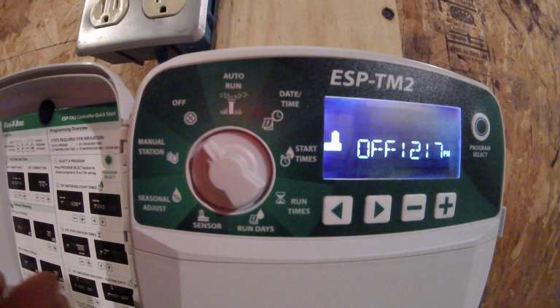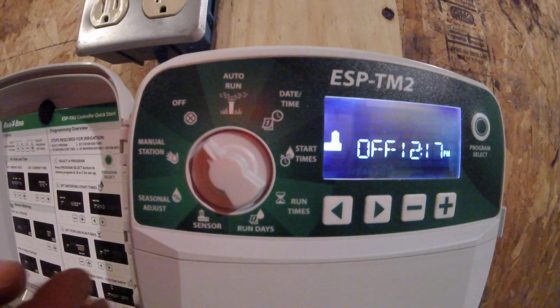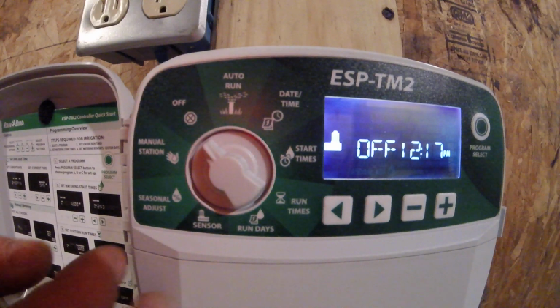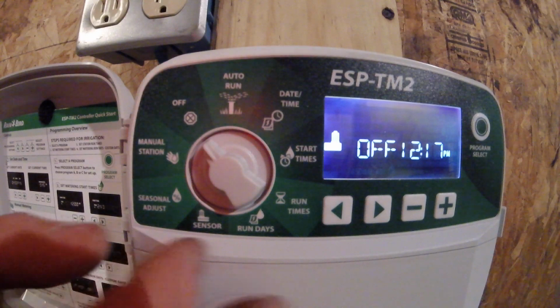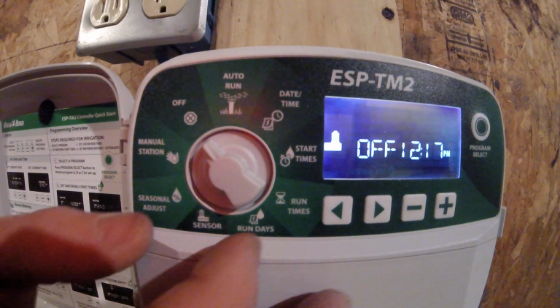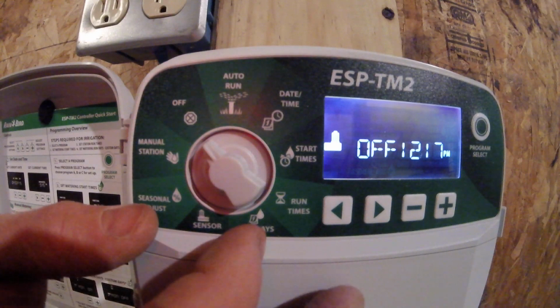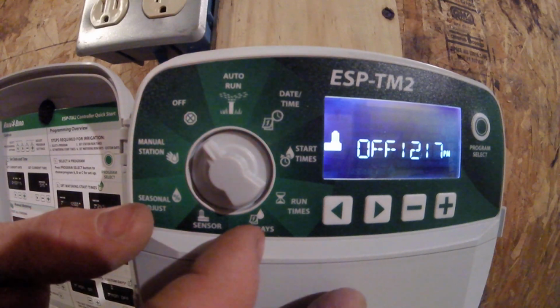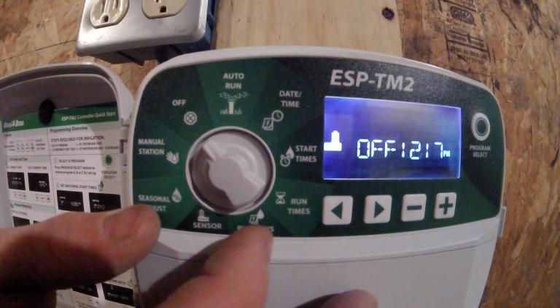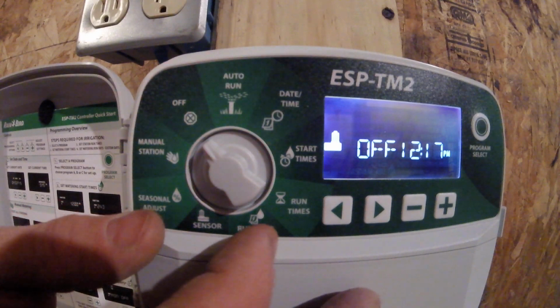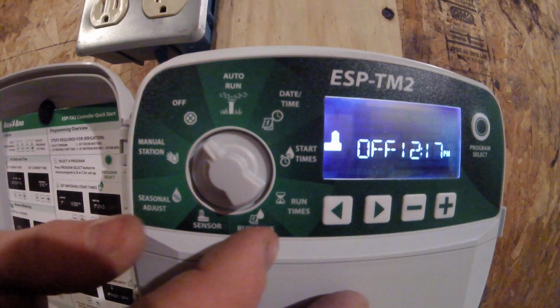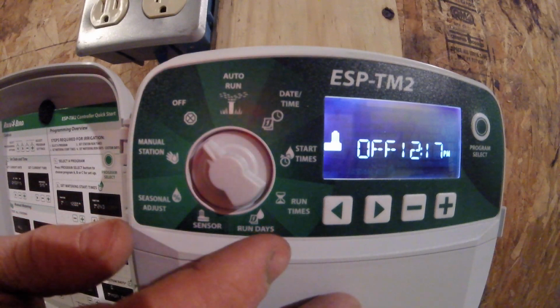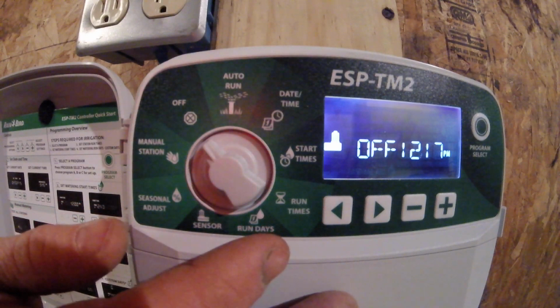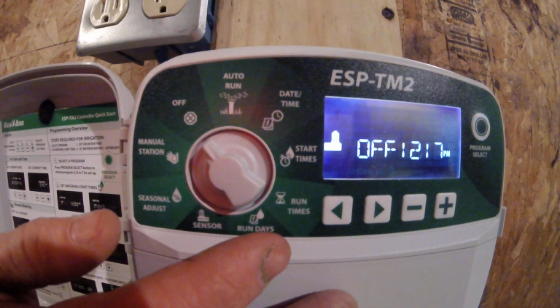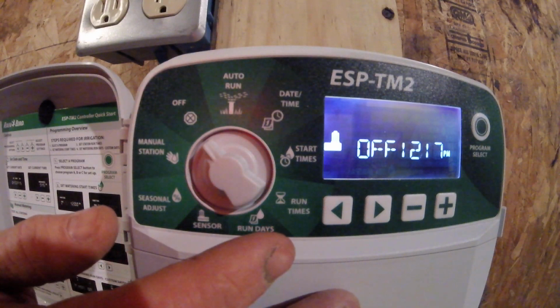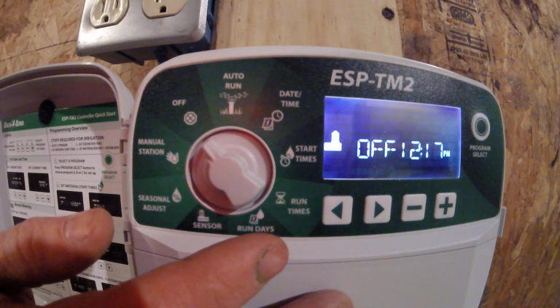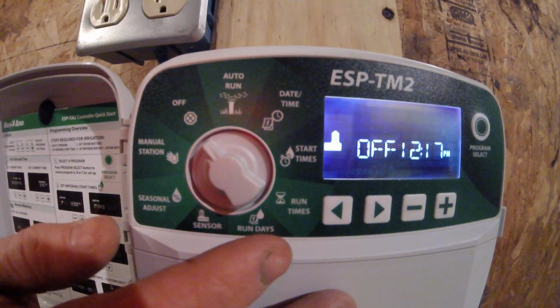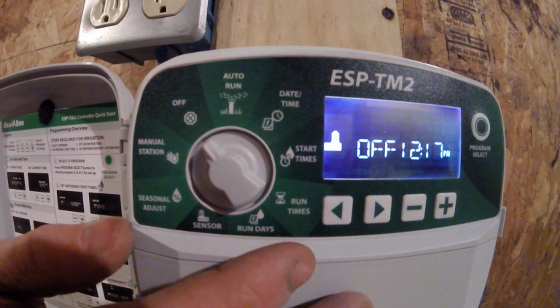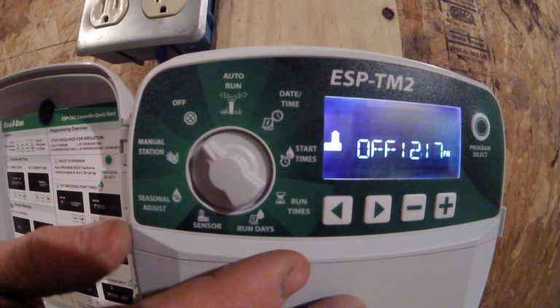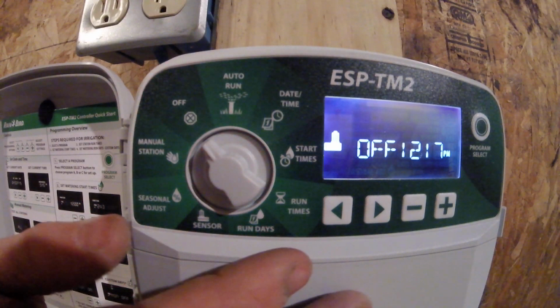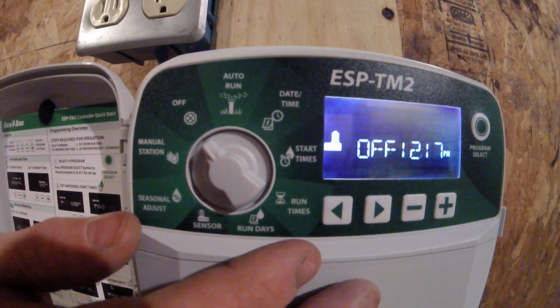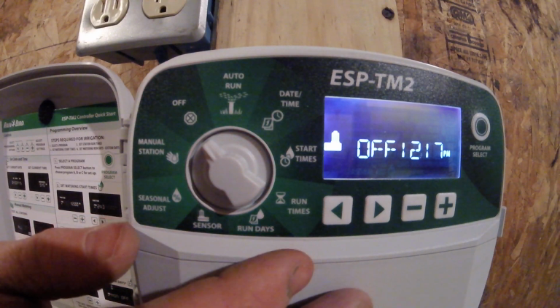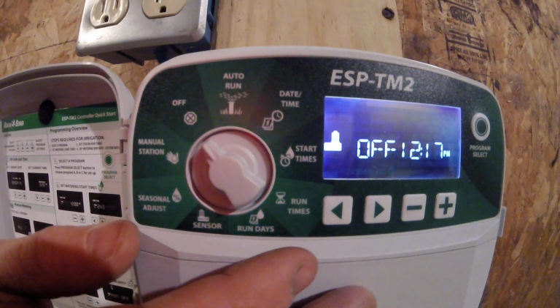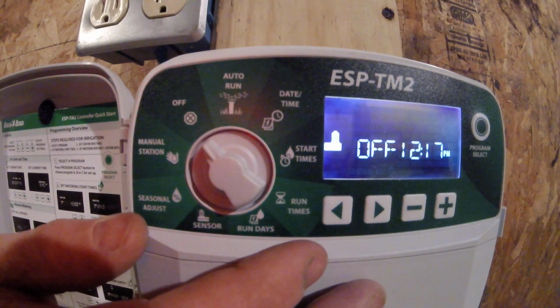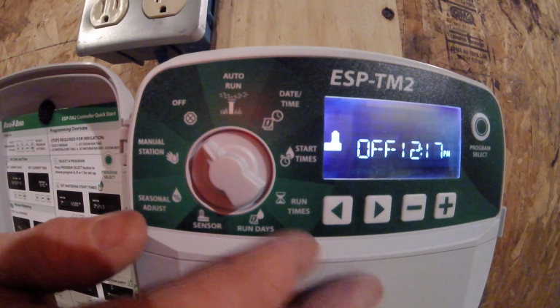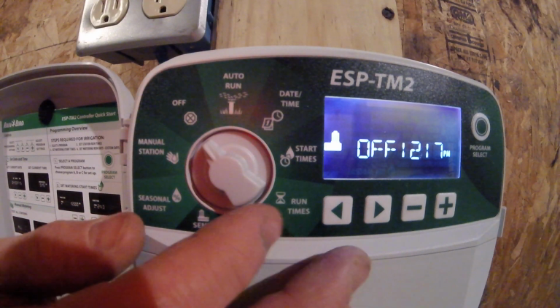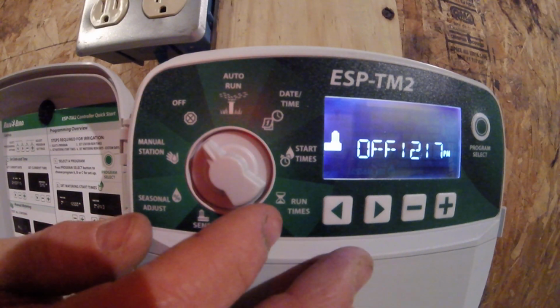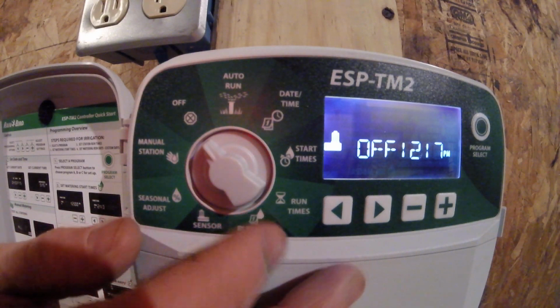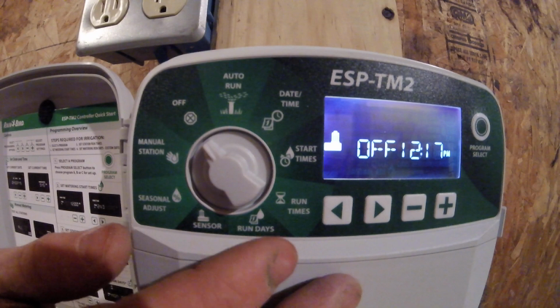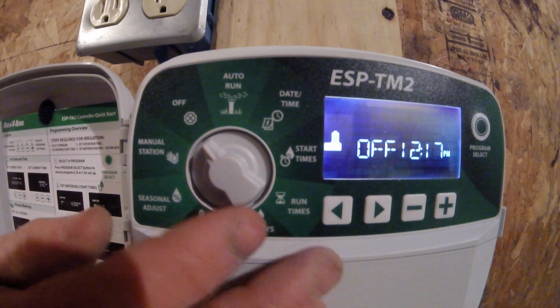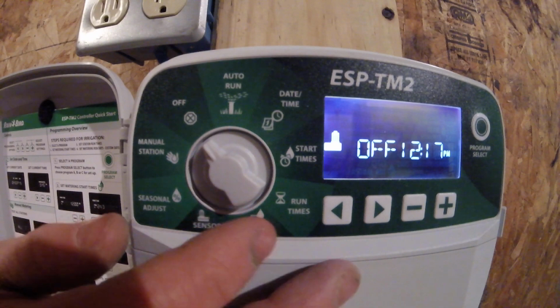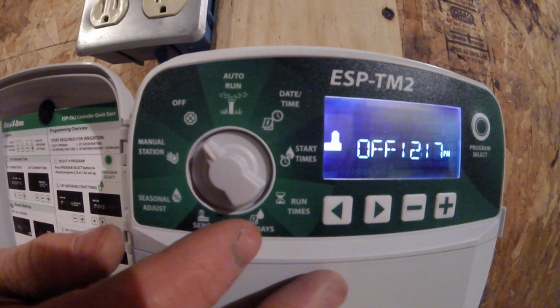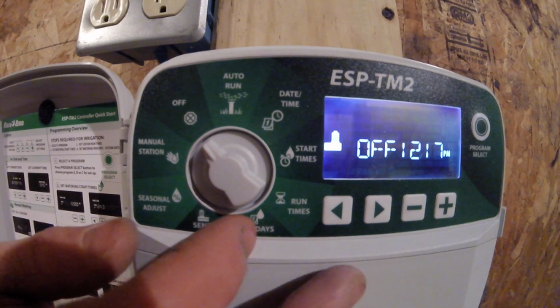In this video, we'll be showing you how to adjust the schedule on the ESP-TM2 Rainbird controller.